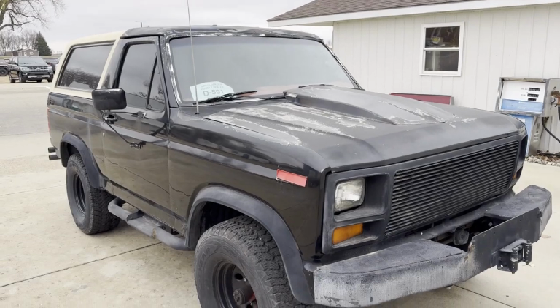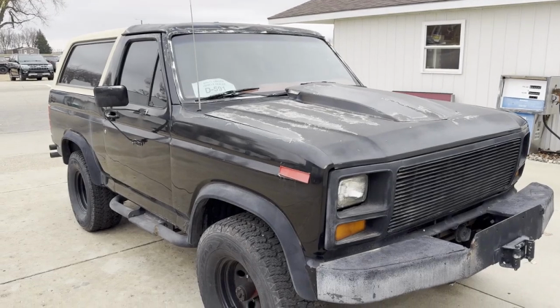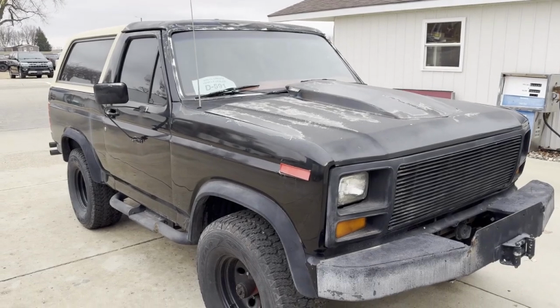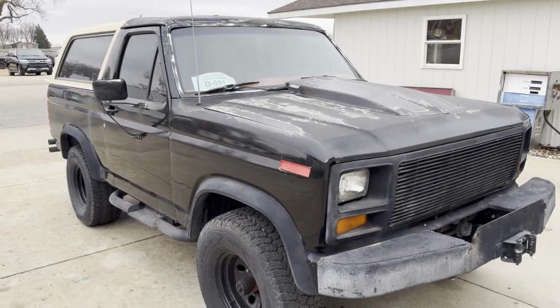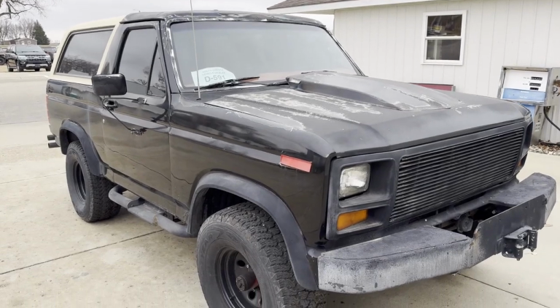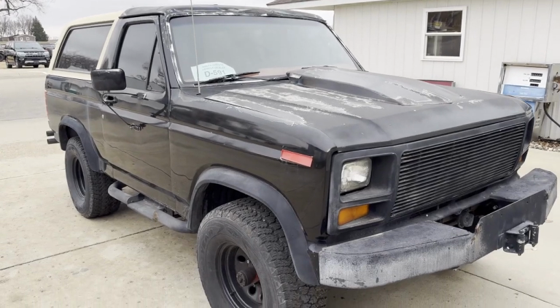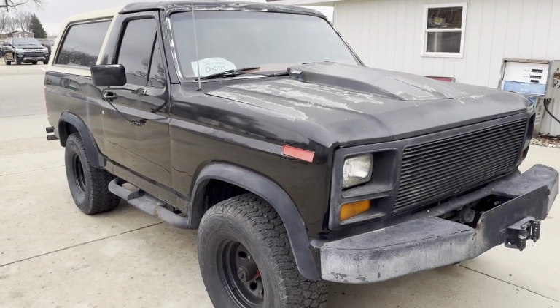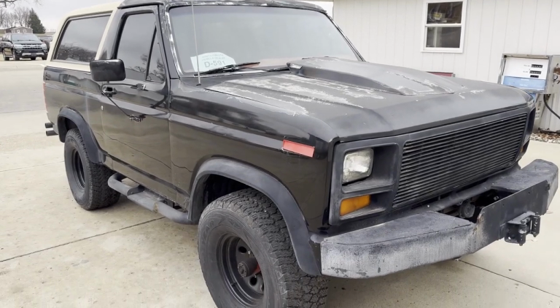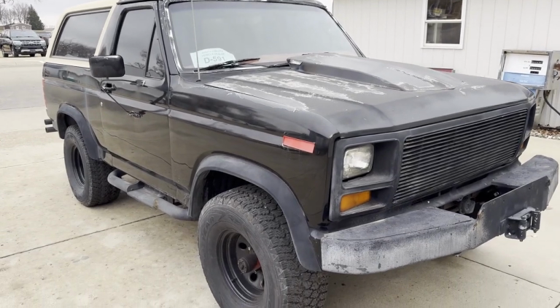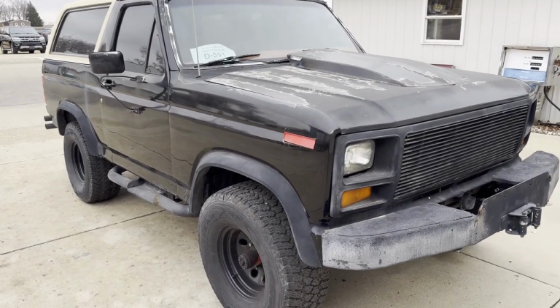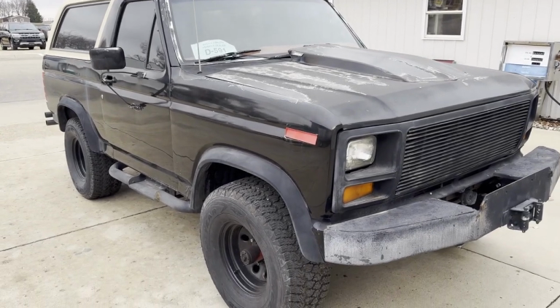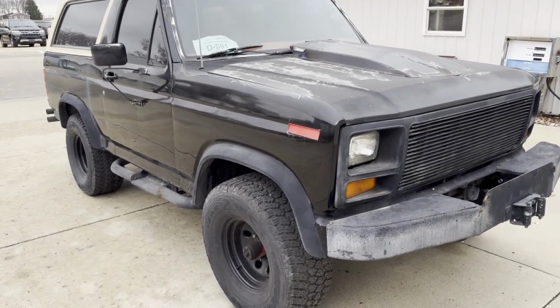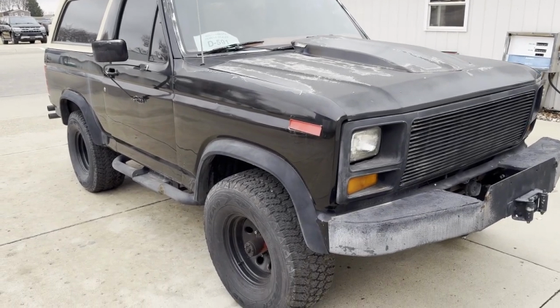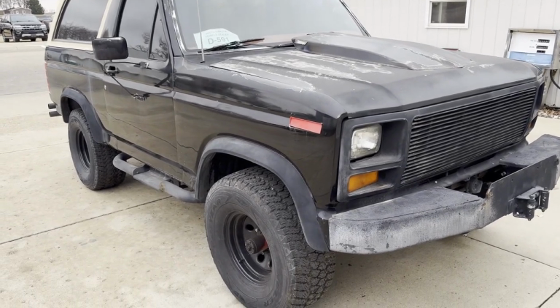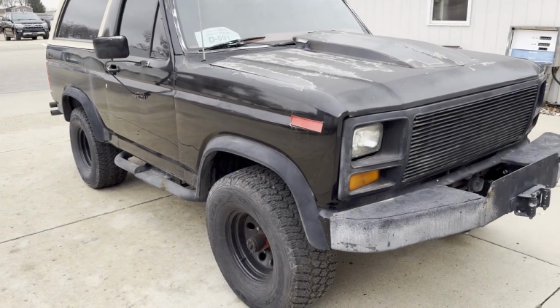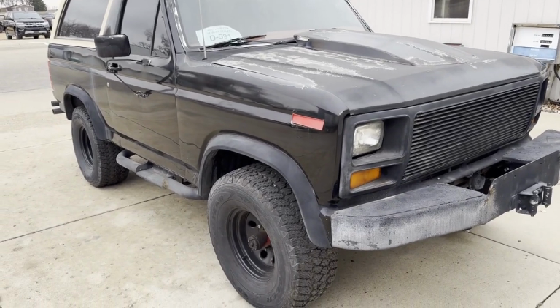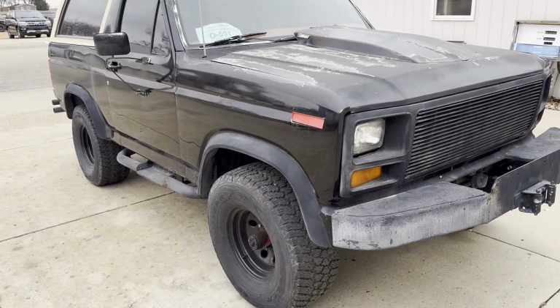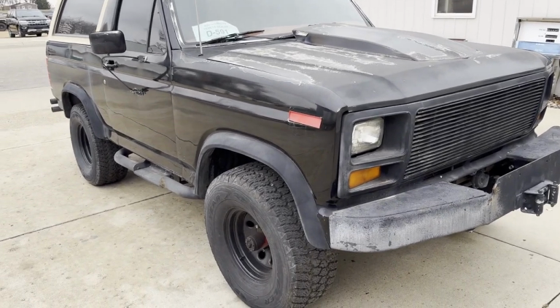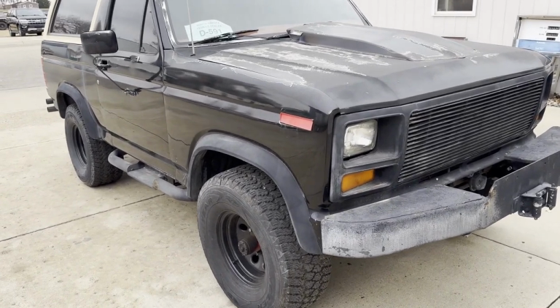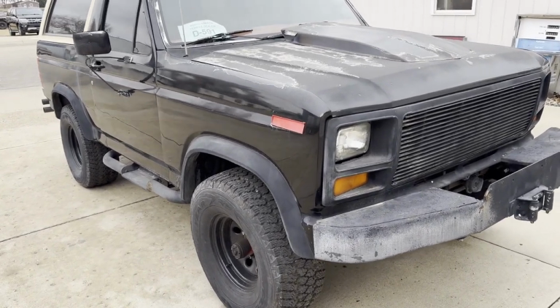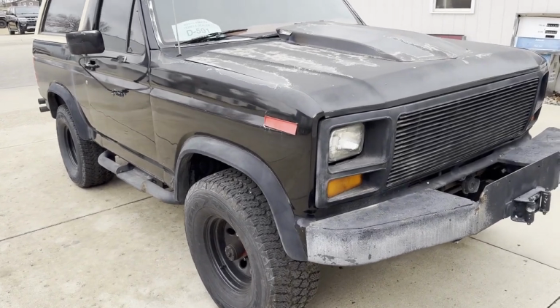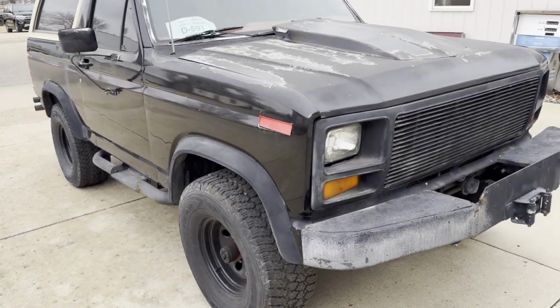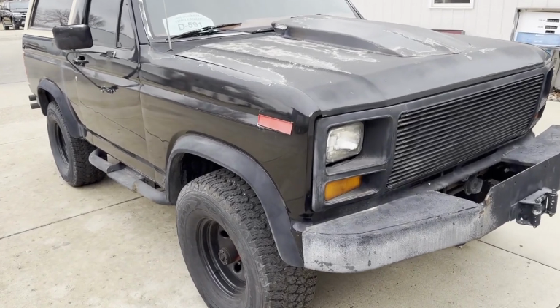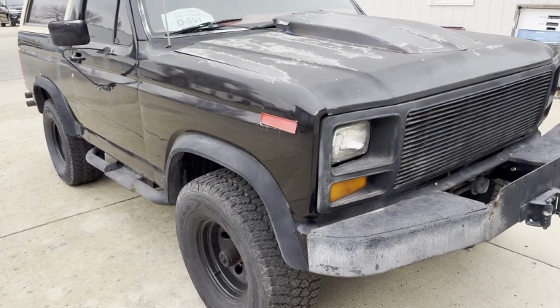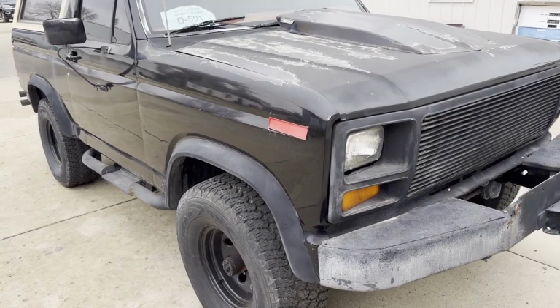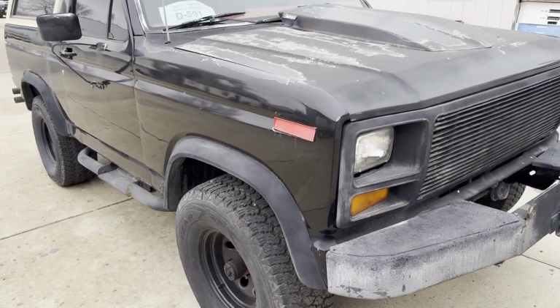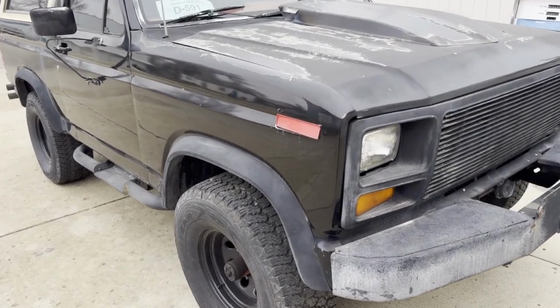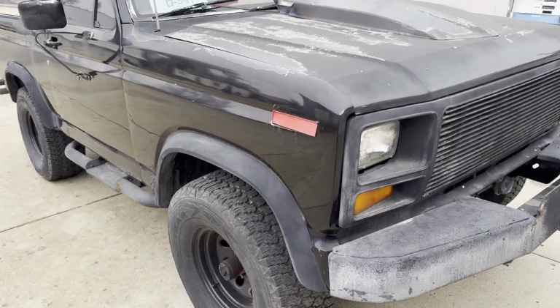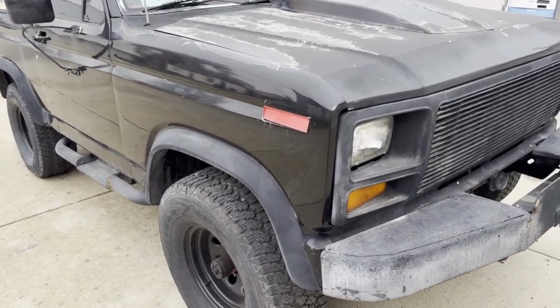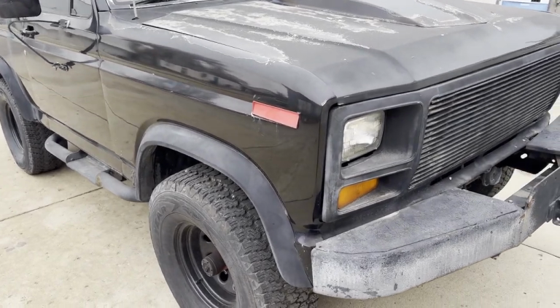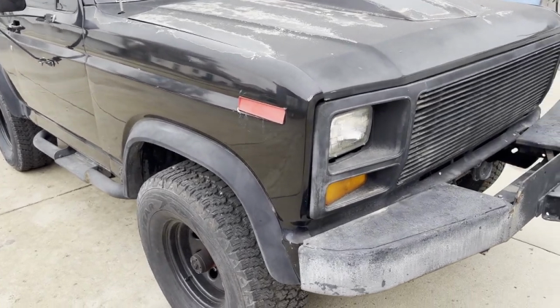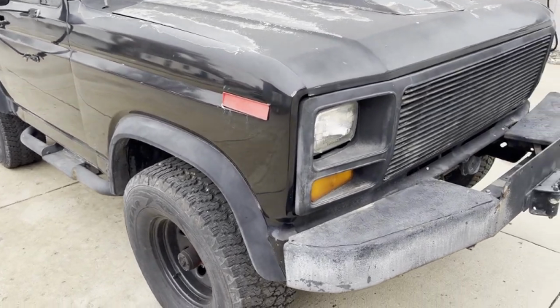Hi, this is Dirk from B&B Auto Sales. Today we're going to show you our '85 Ford Bronco.